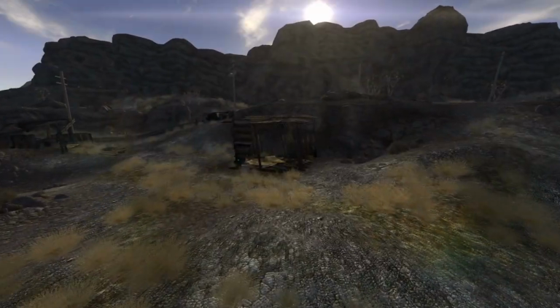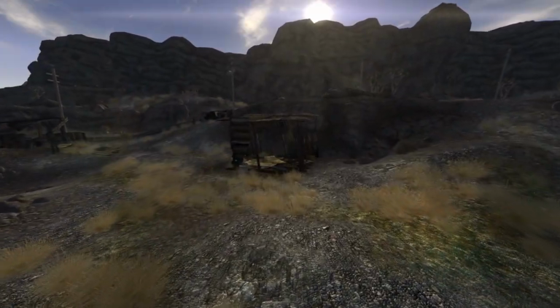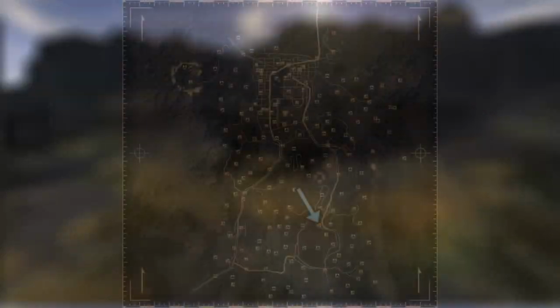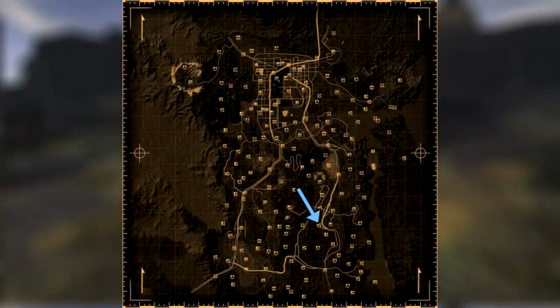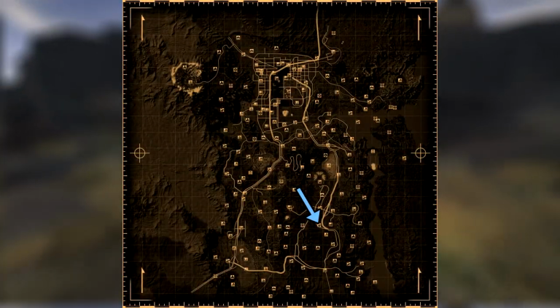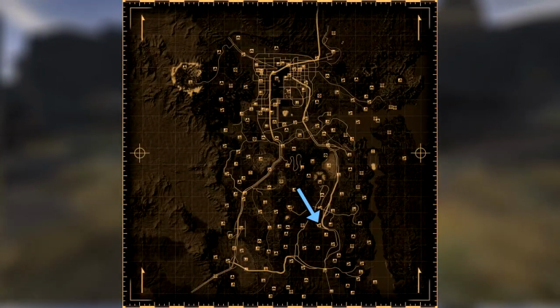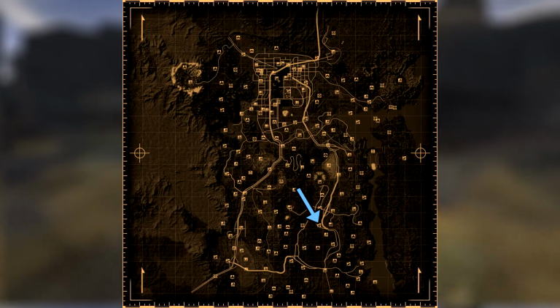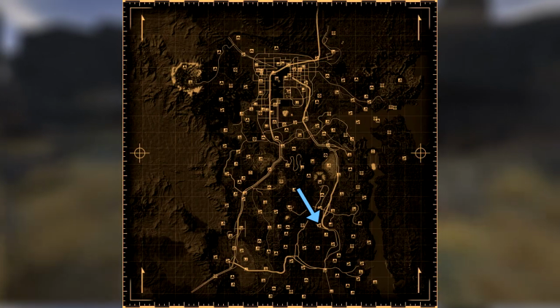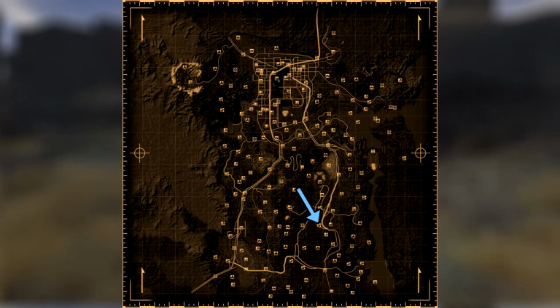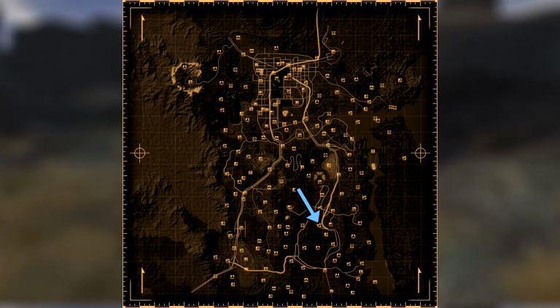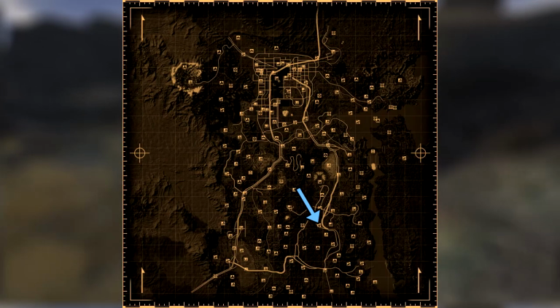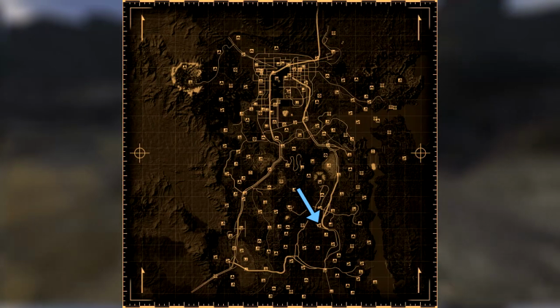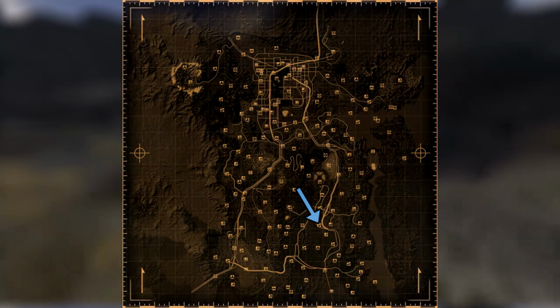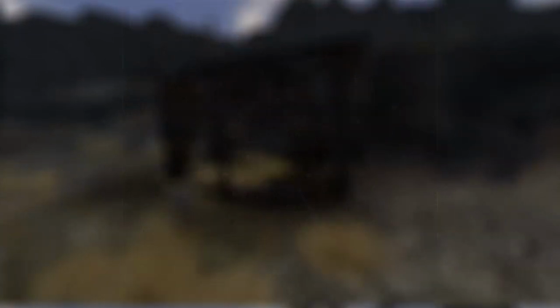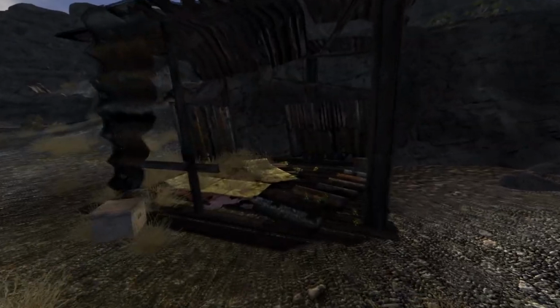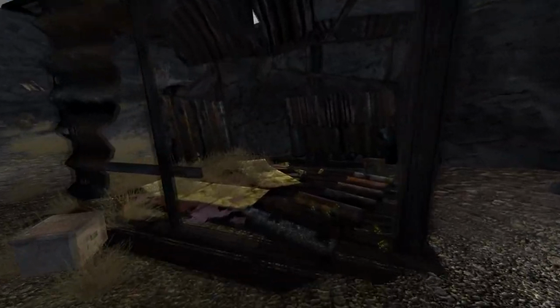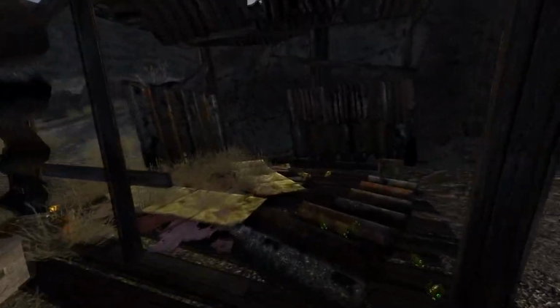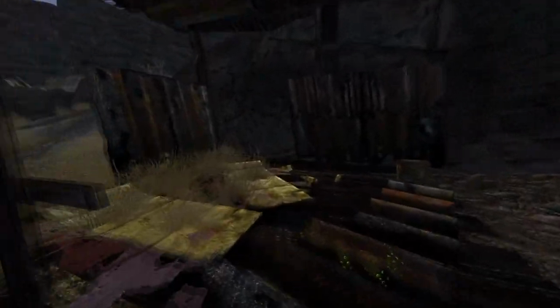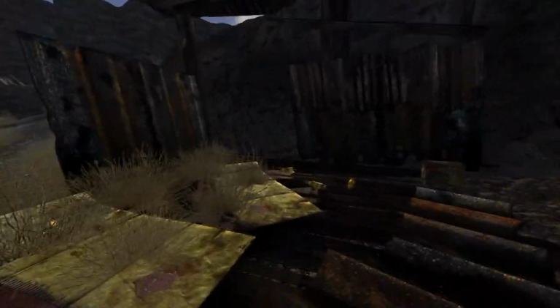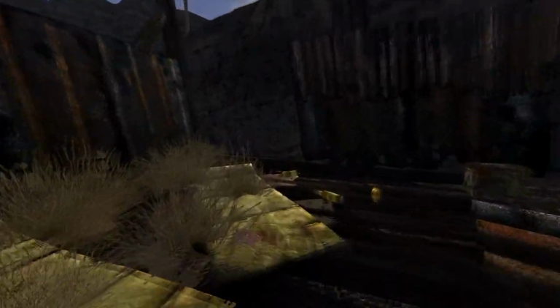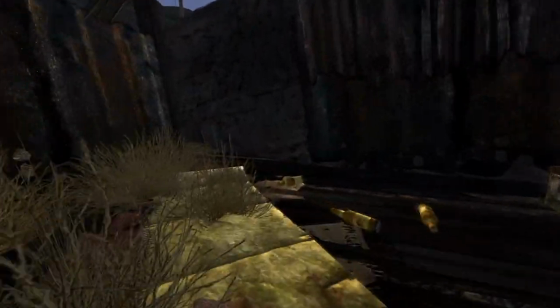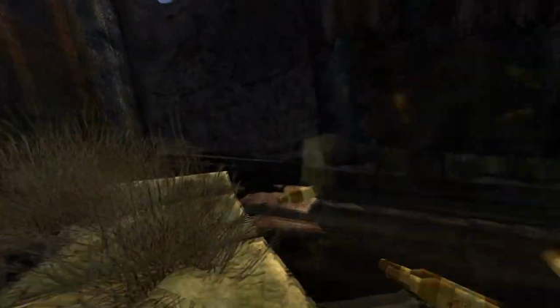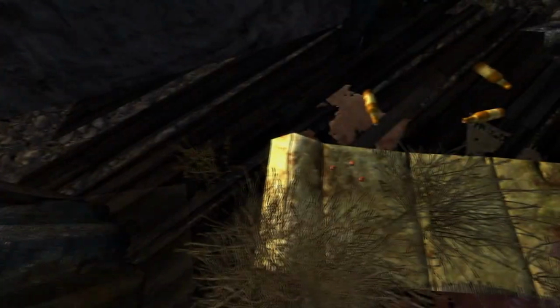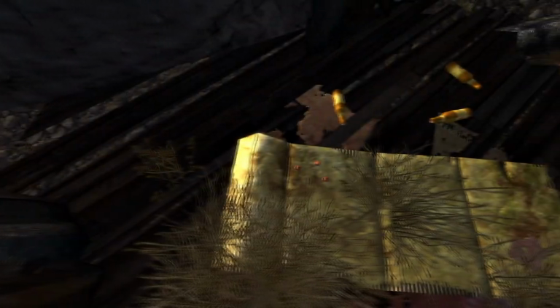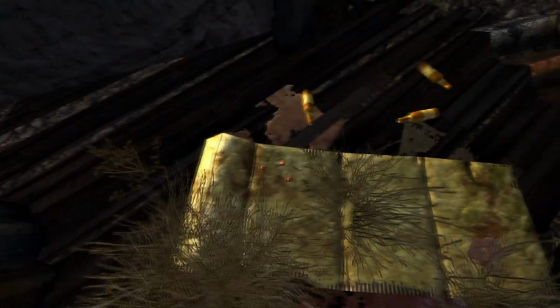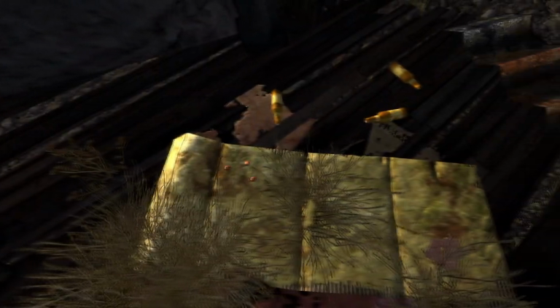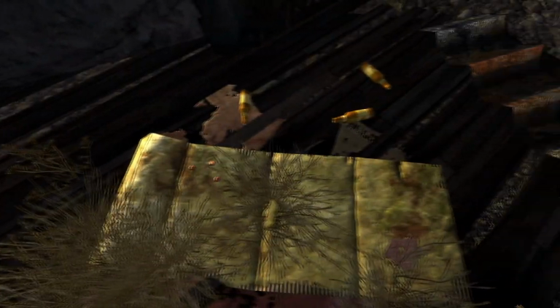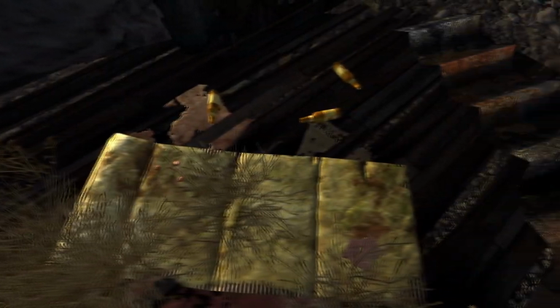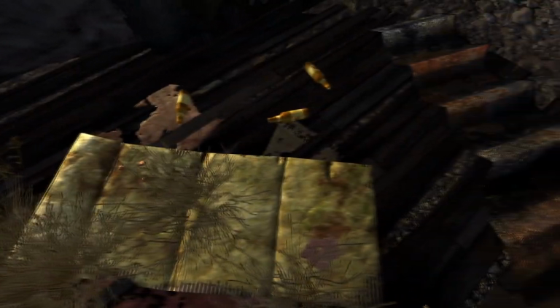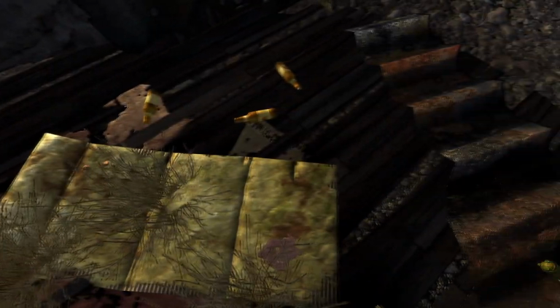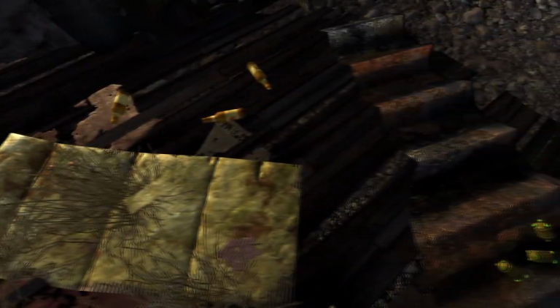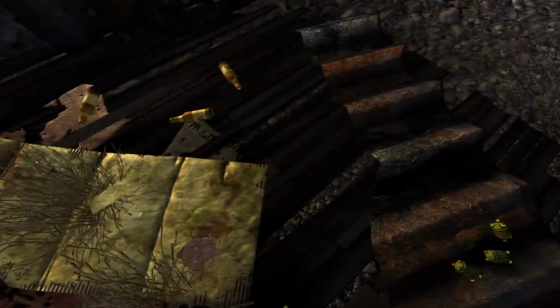Next up is Highway 95 Vipers Encampment. Make your way inside the small shelter and next to some bedrolls will be the cap.